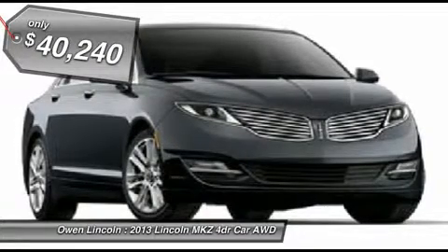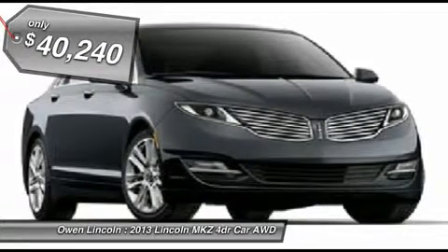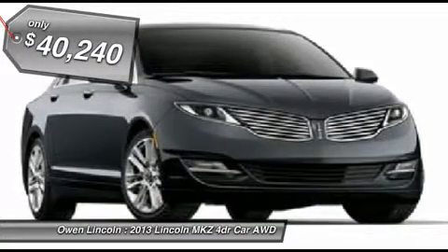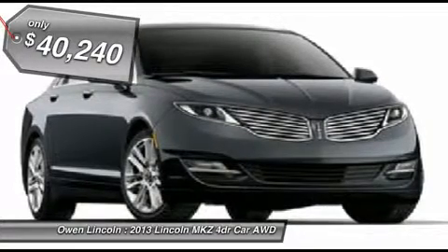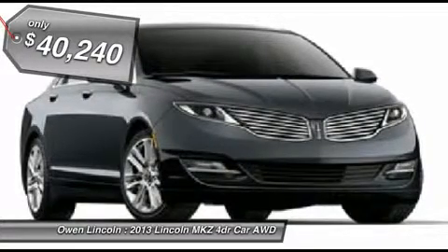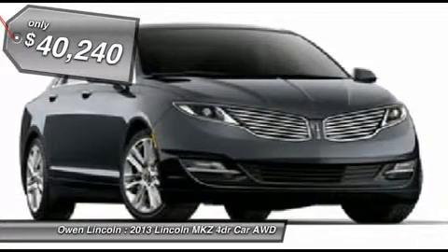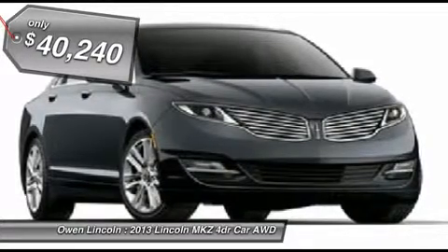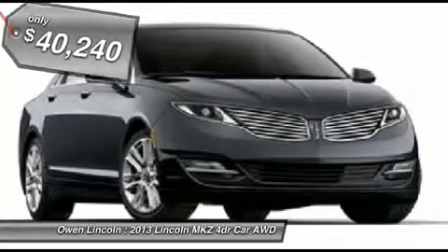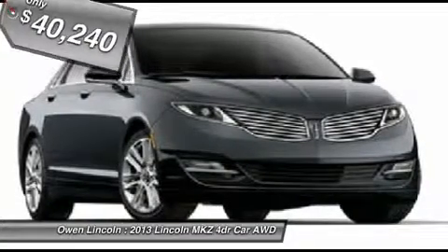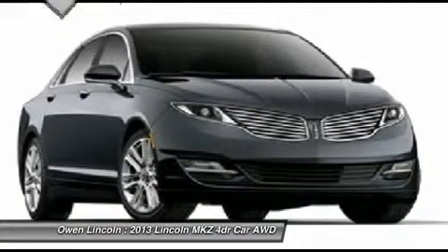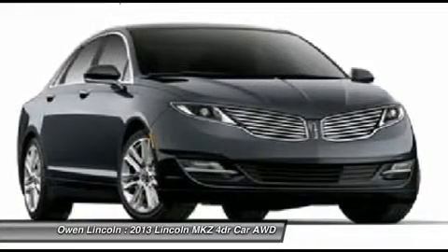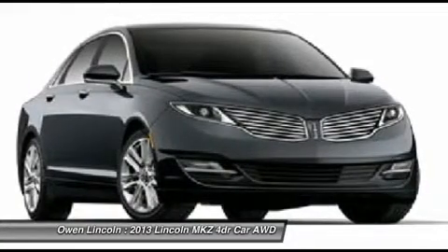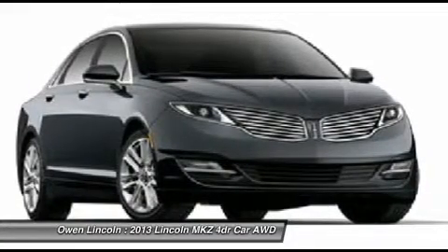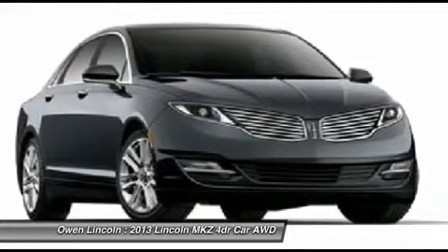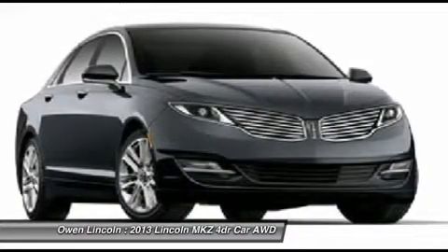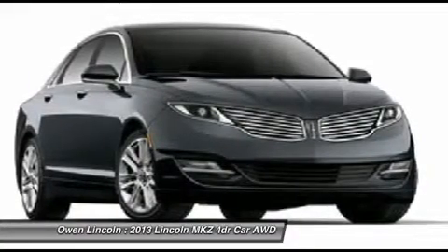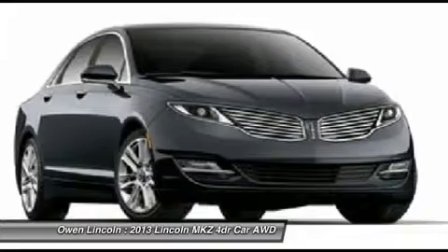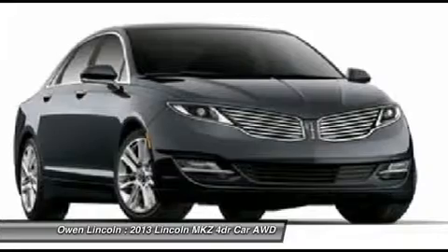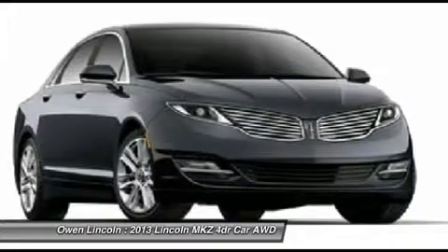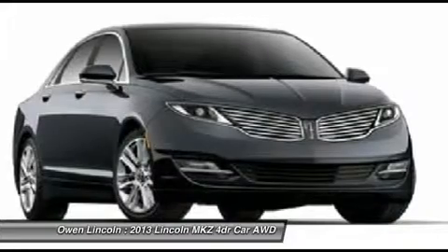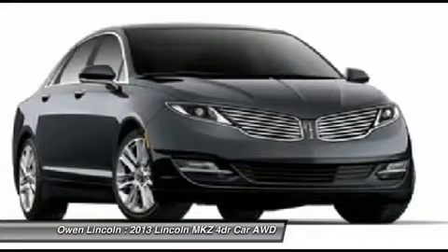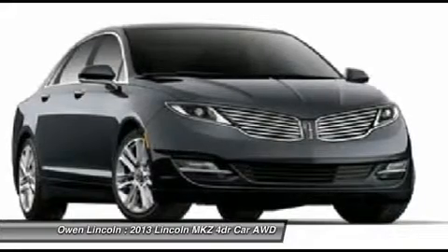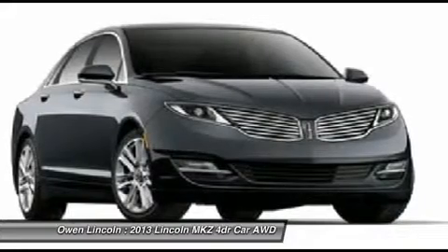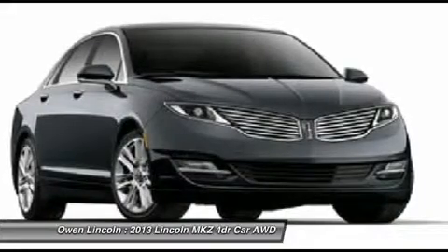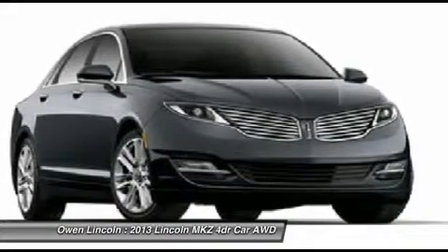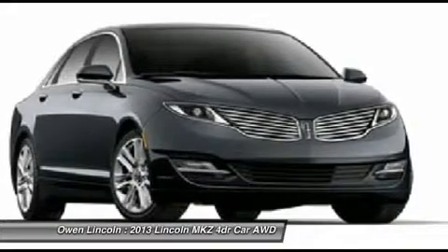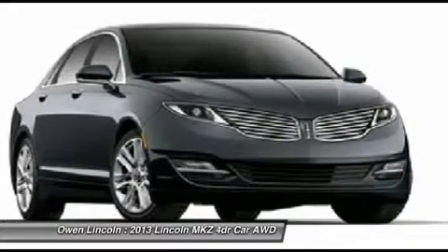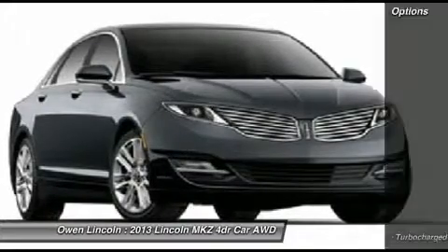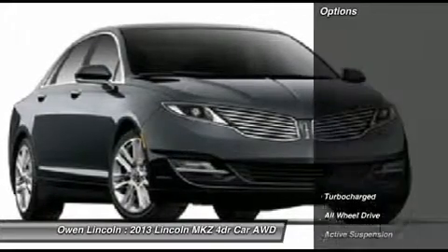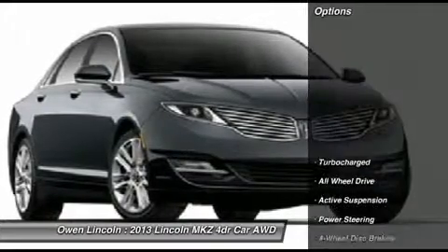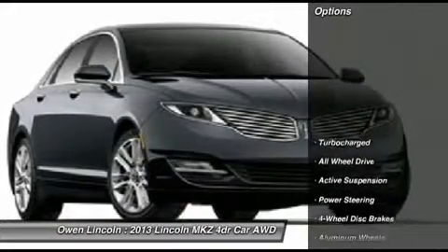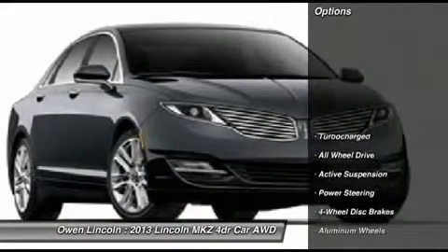Mi Special Edition Disk Package, Power Moonroof, Brown Swirl Walnut with applique, Front License Plate Bracket.